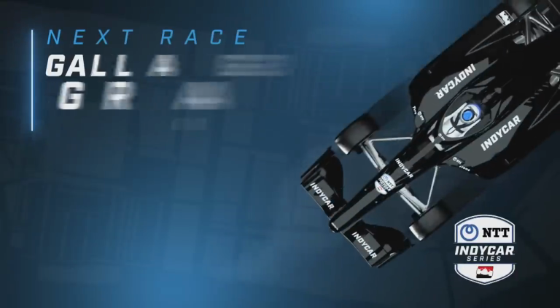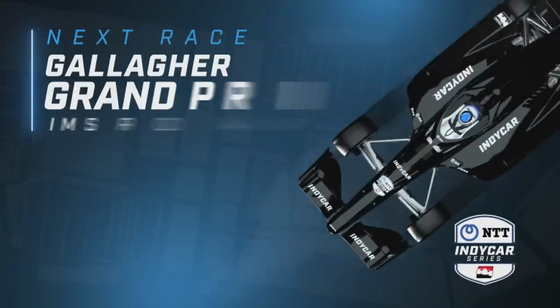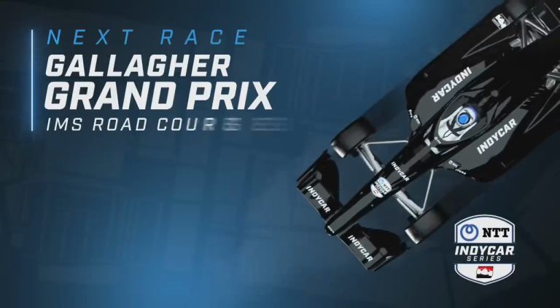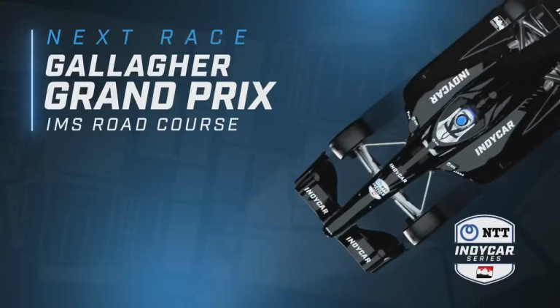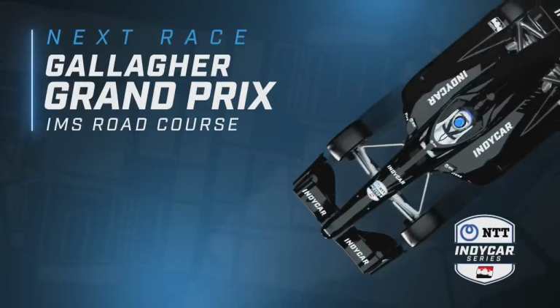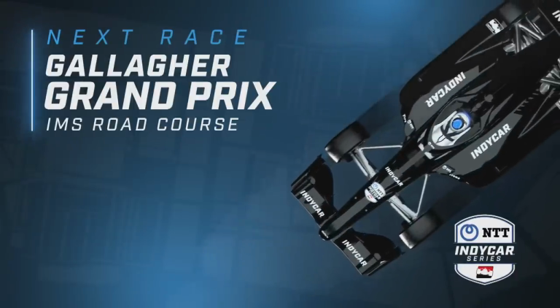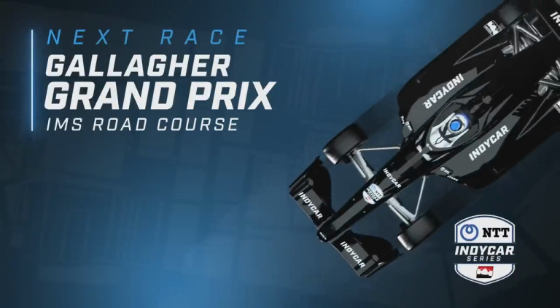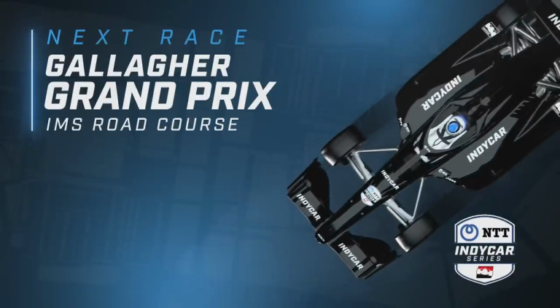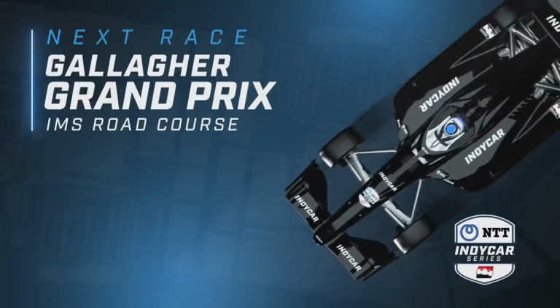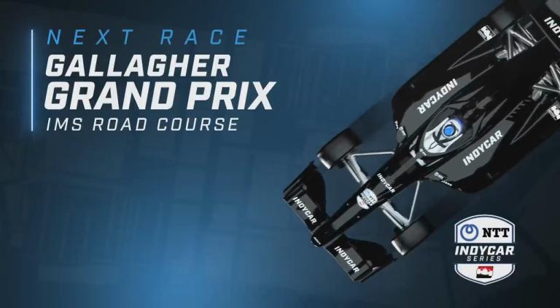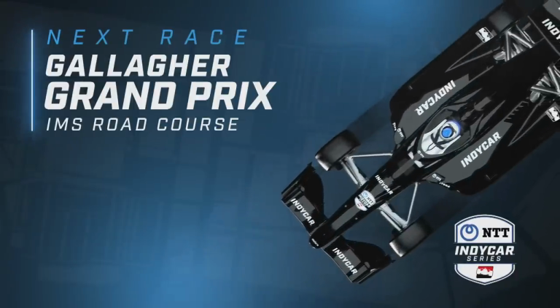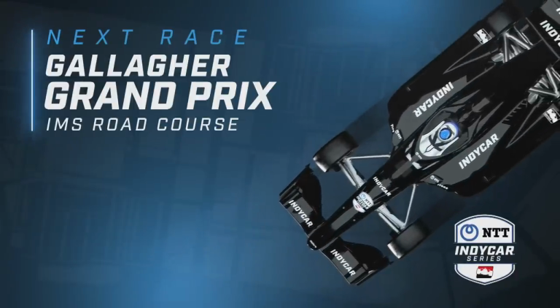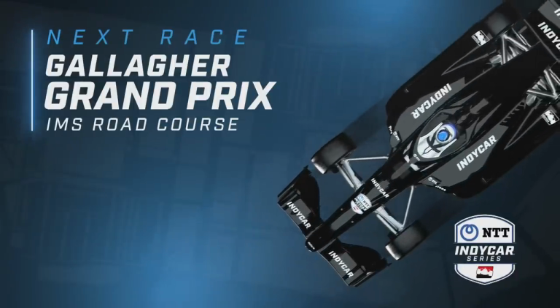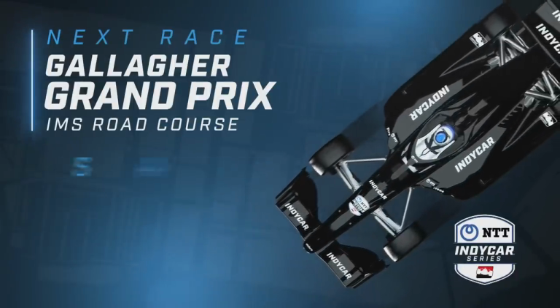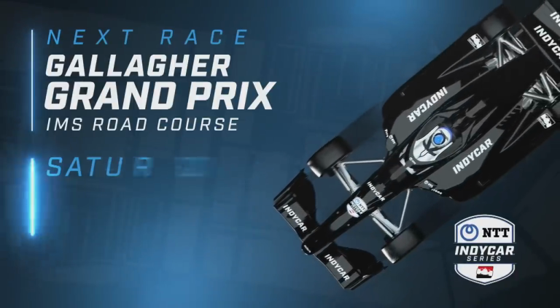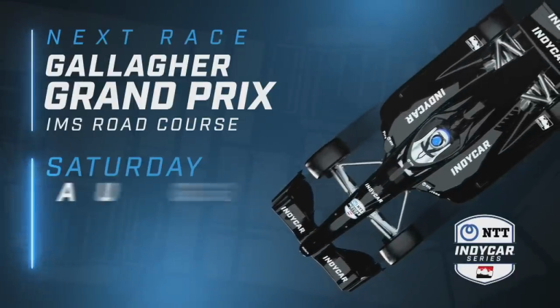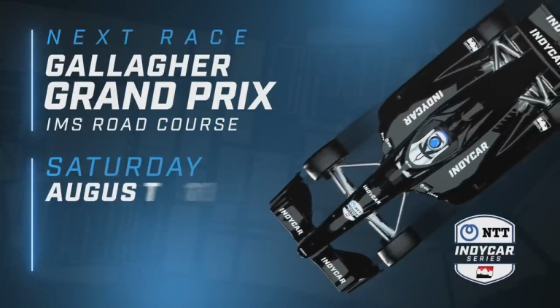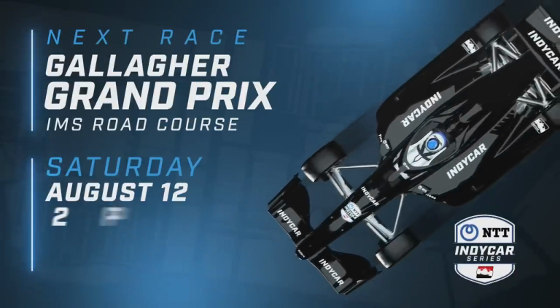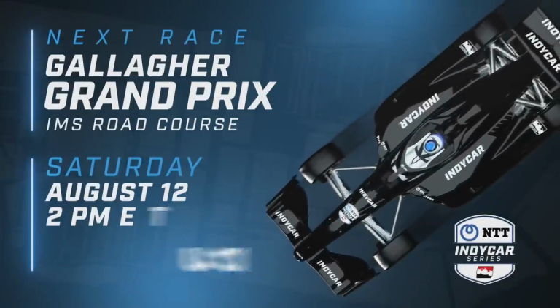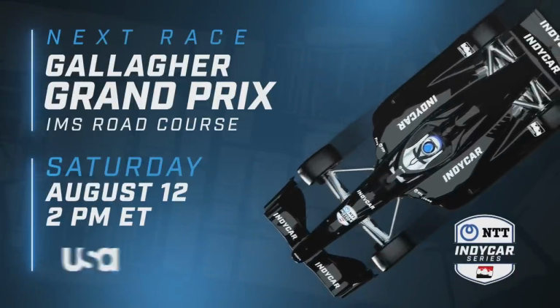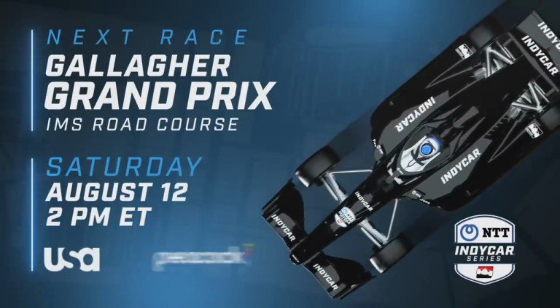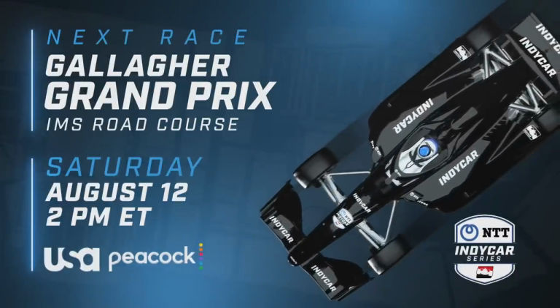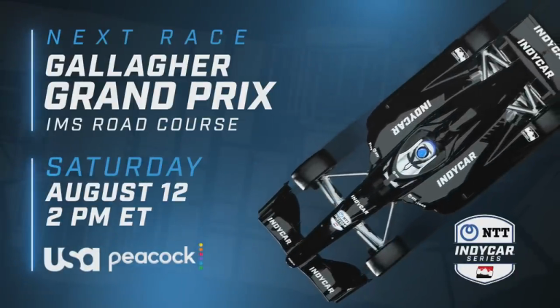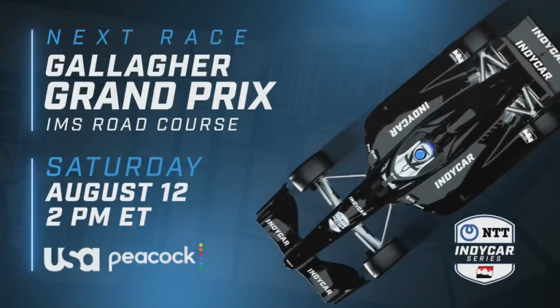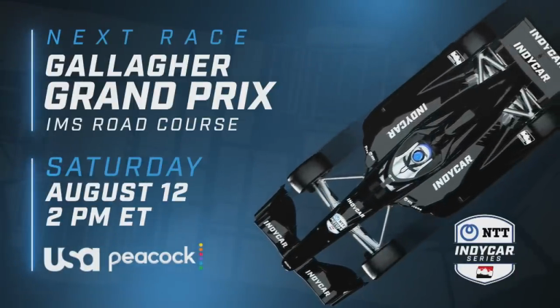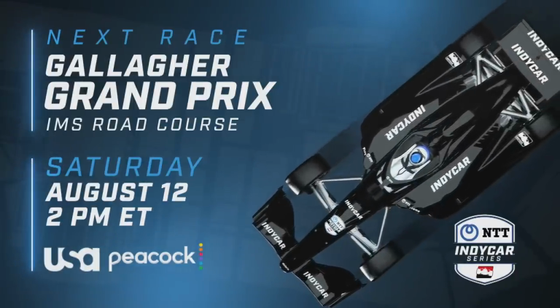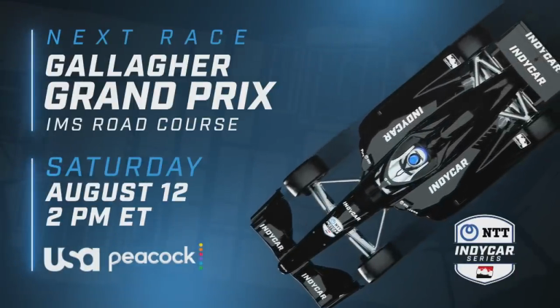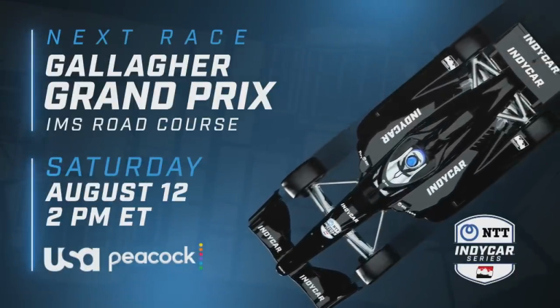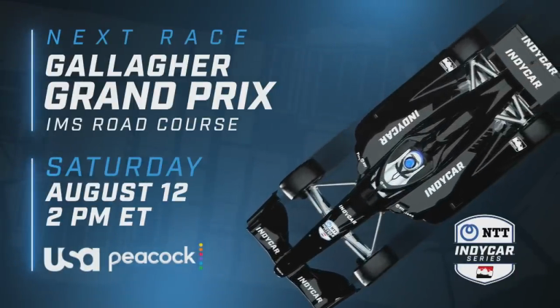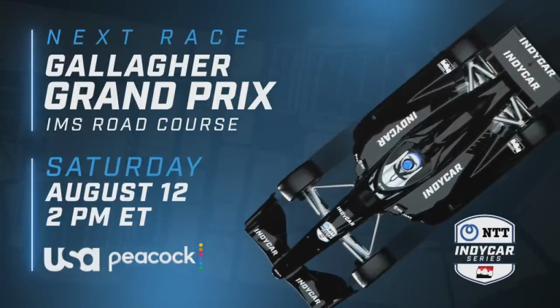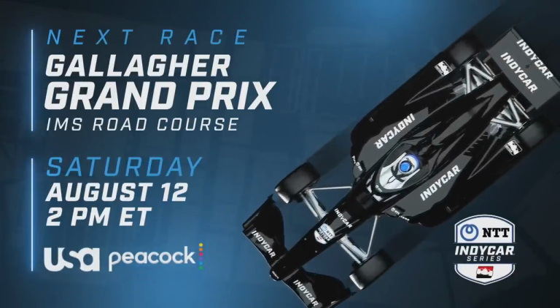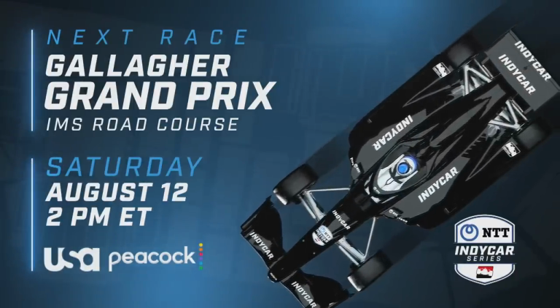Watch the Gallagher Grand Prix Saturday, August 12th at 2 p.m. on USA Network.